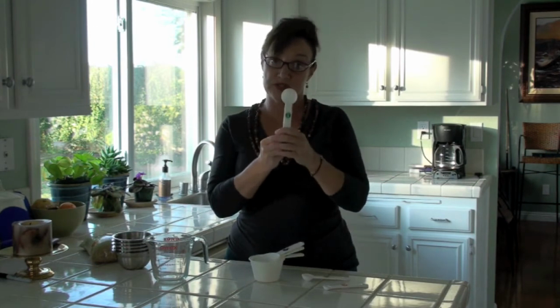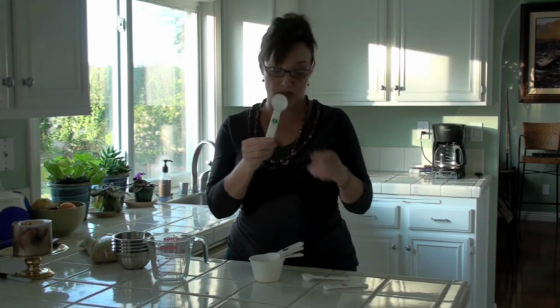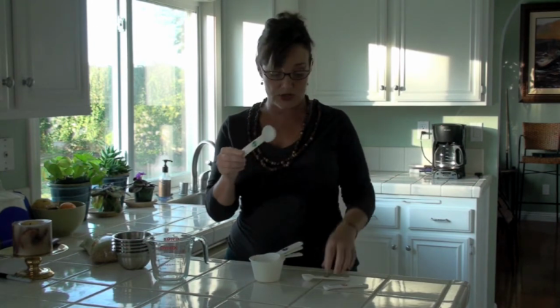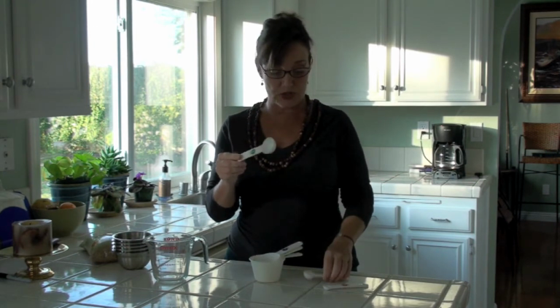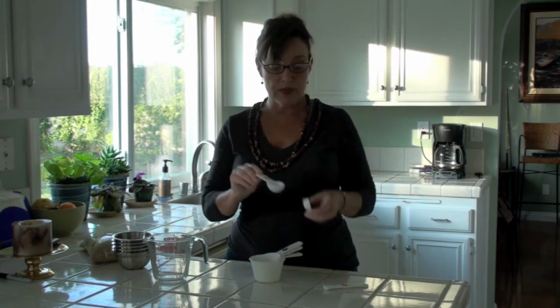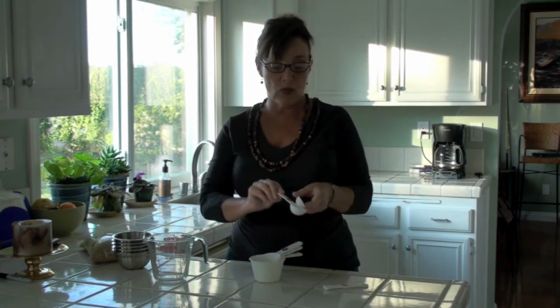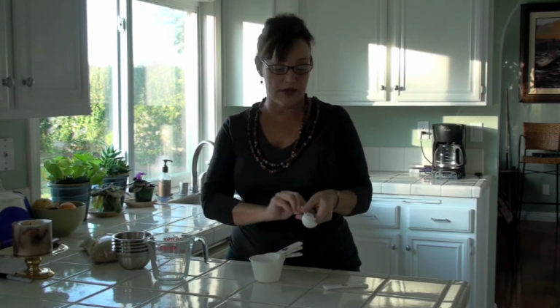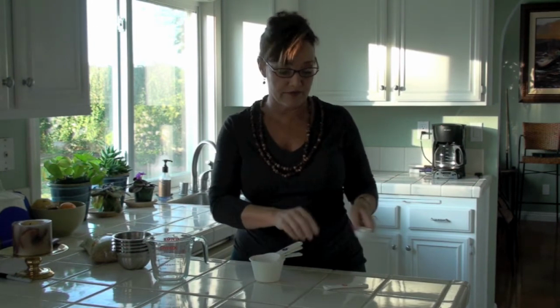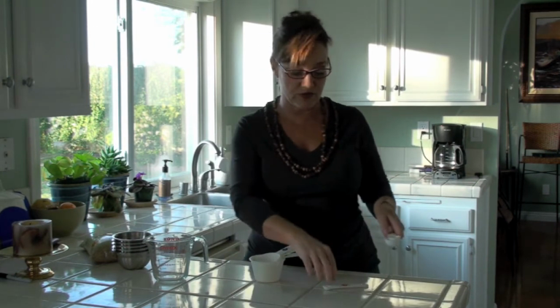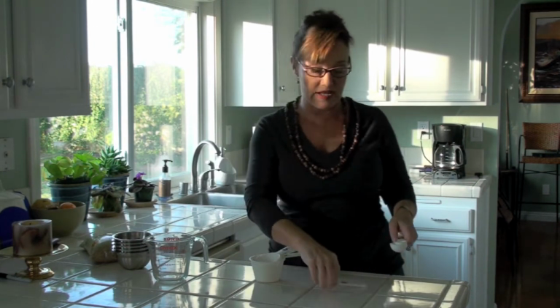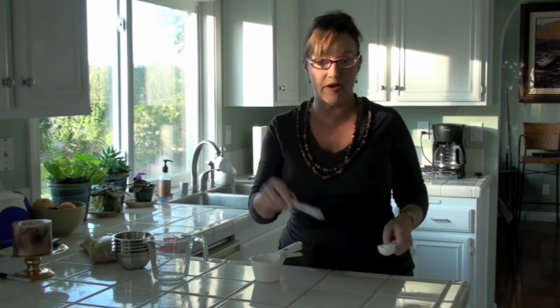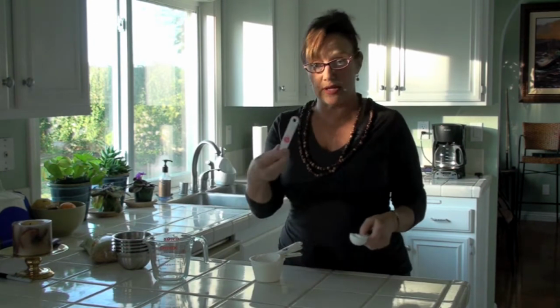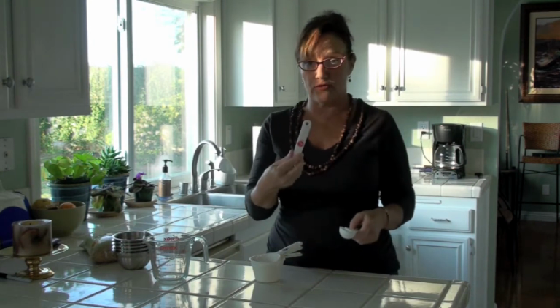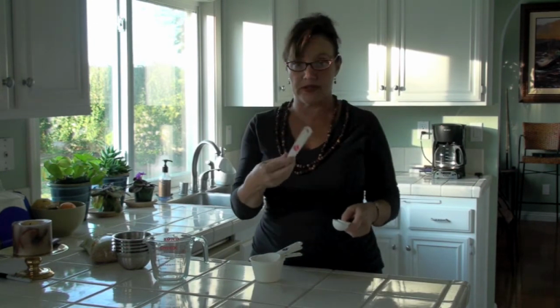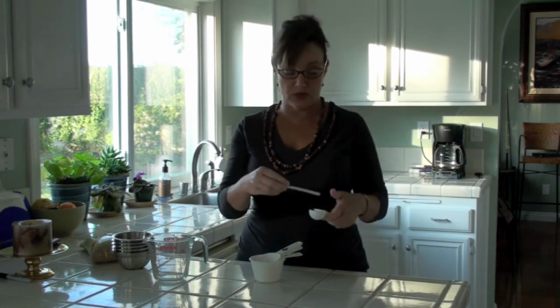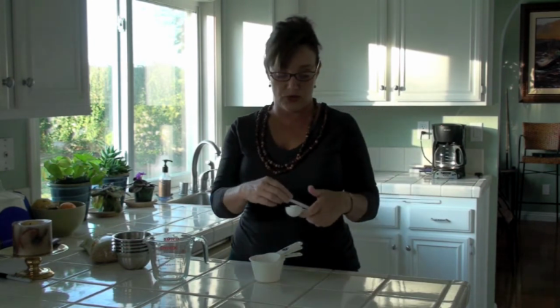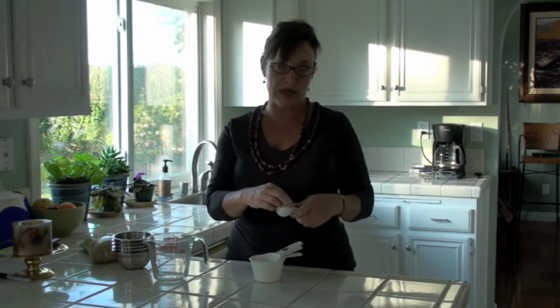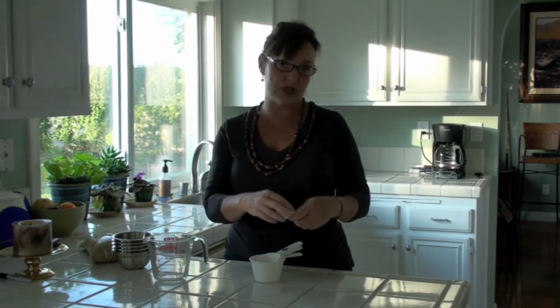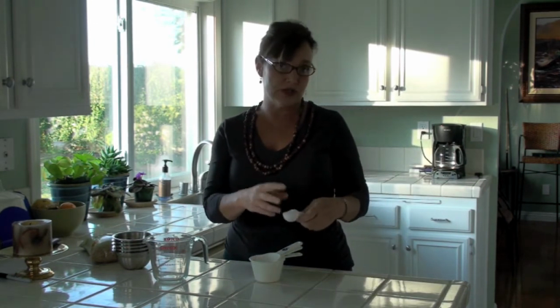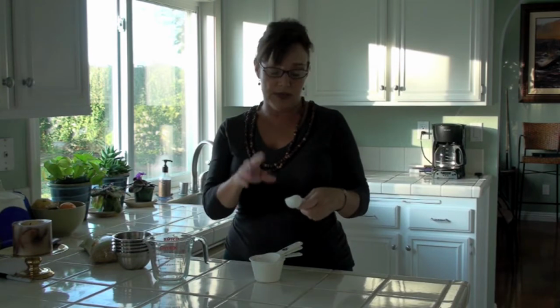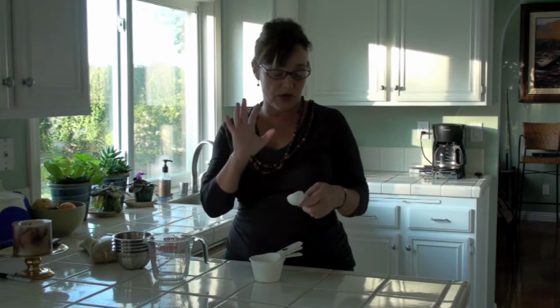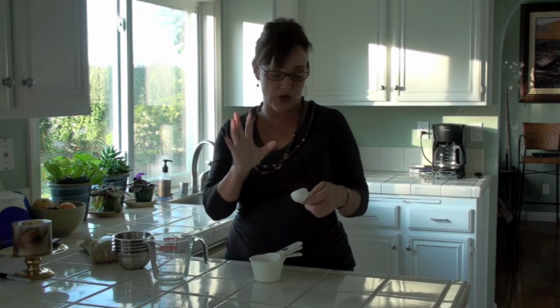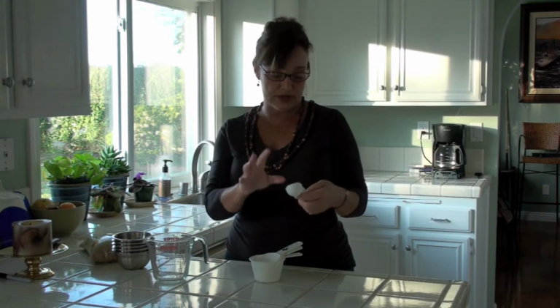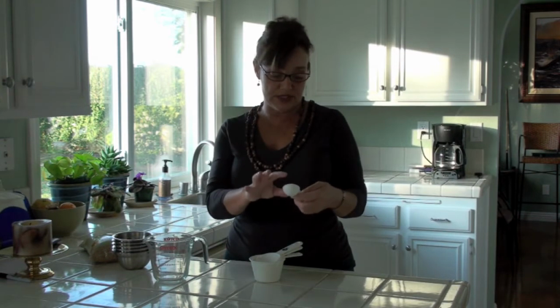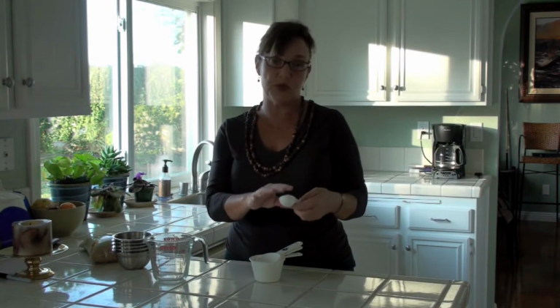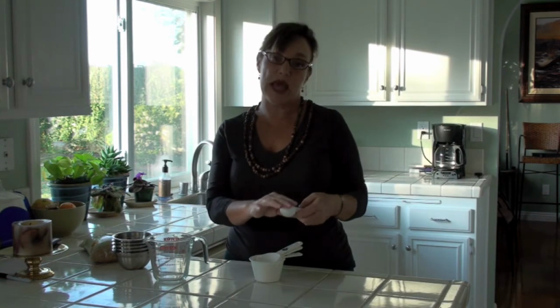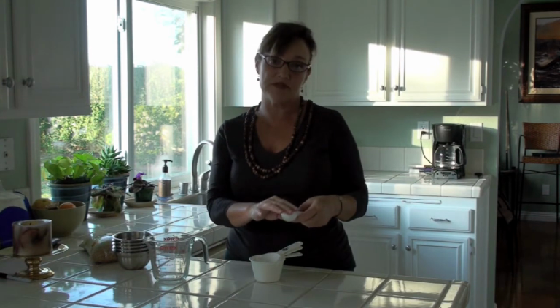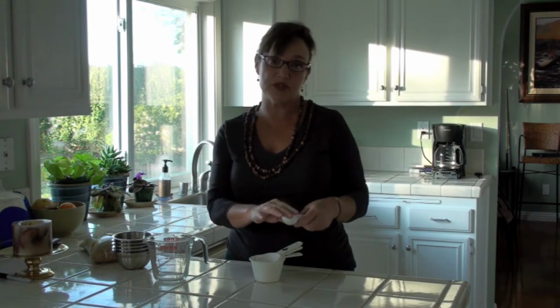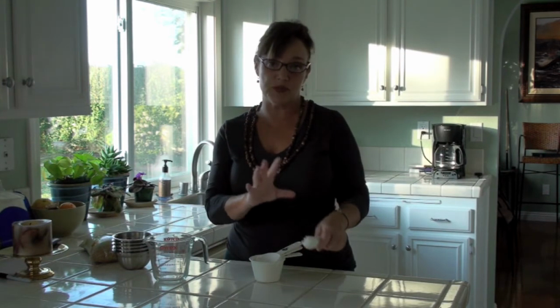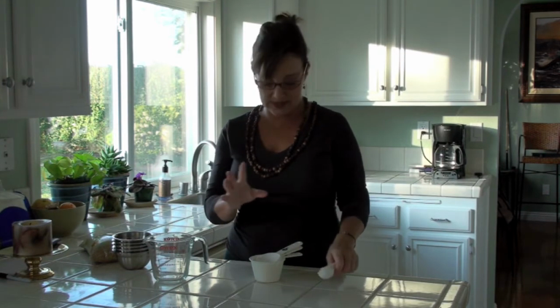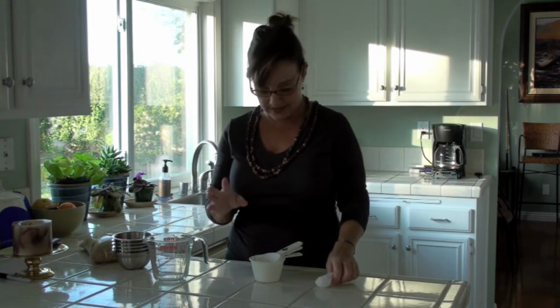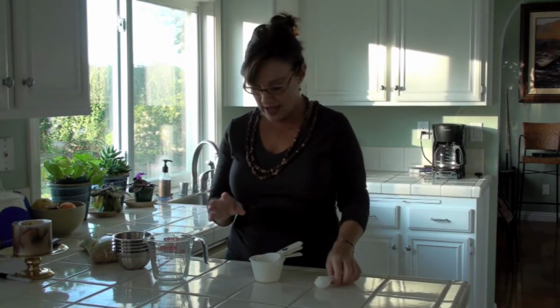The tablespoon is the larger one. And then of course they have other increments: a quarter teaspoon, half teaspoon, things like that.